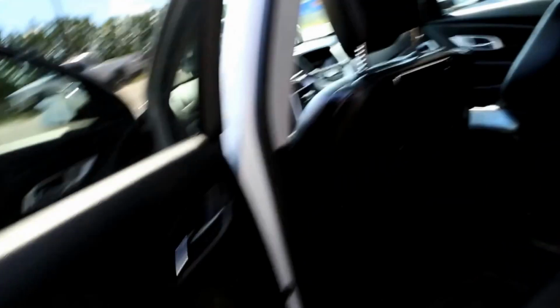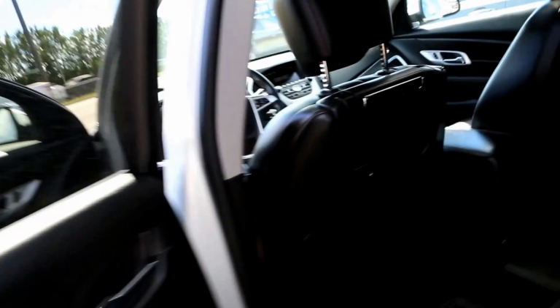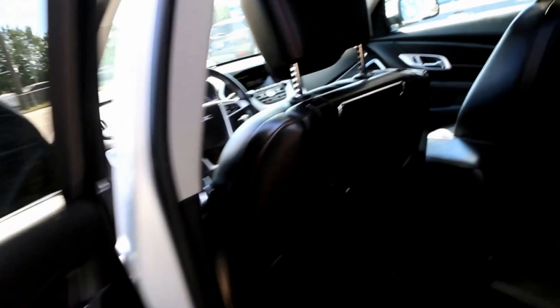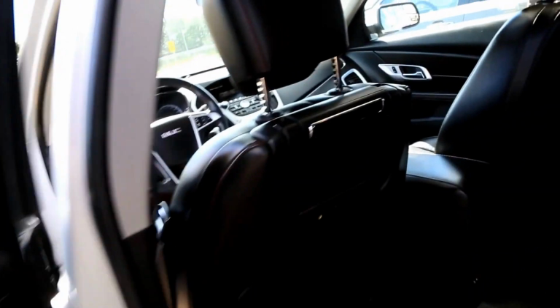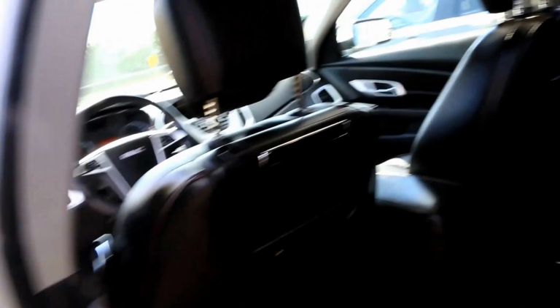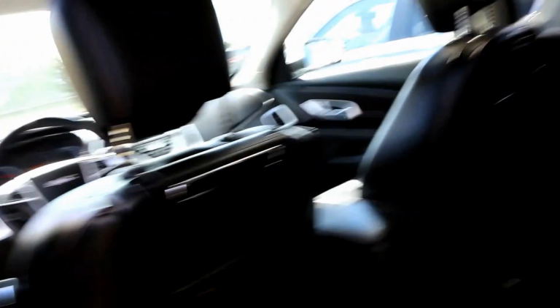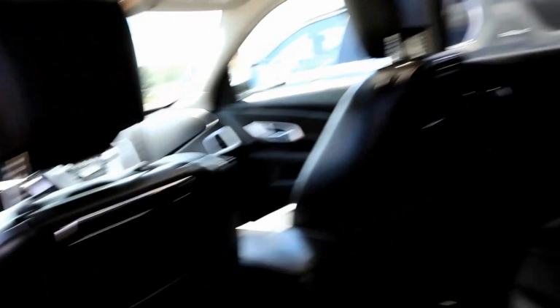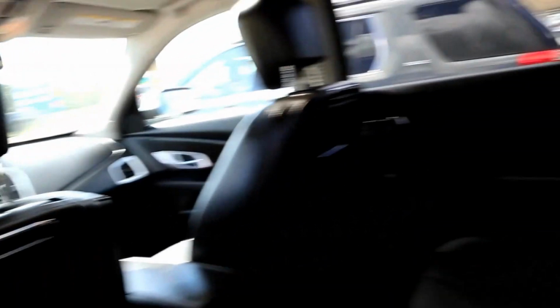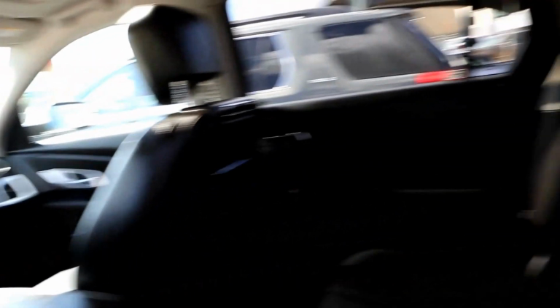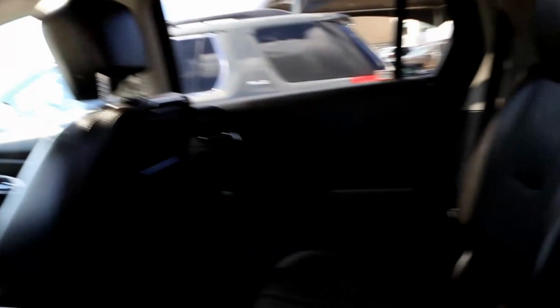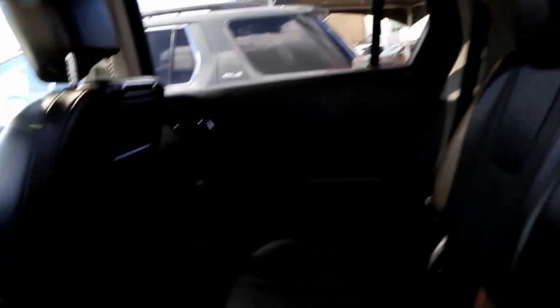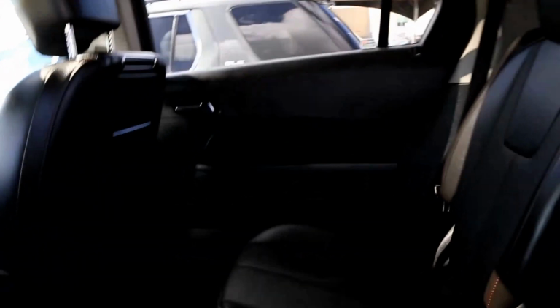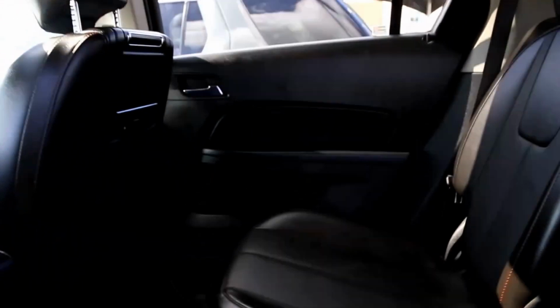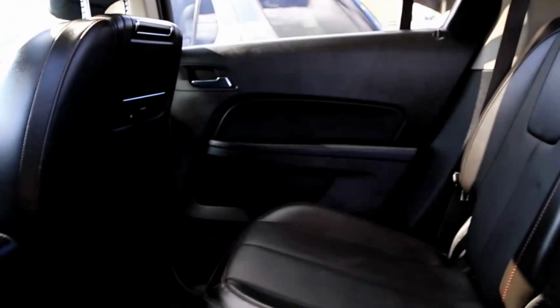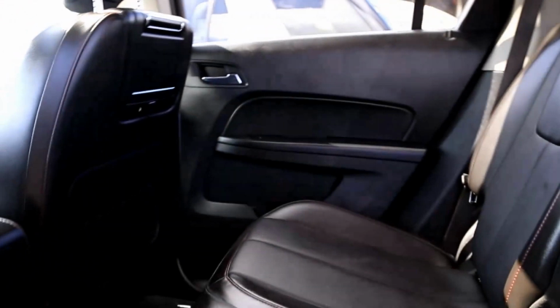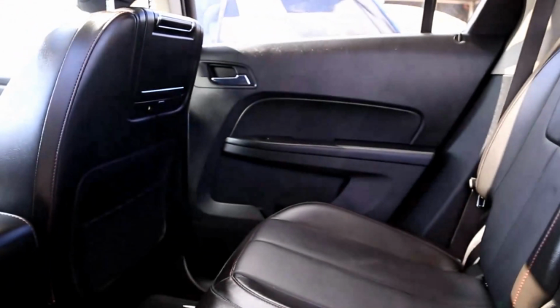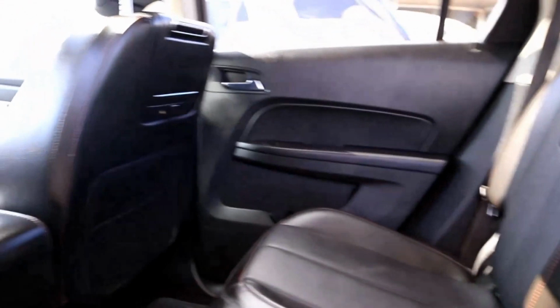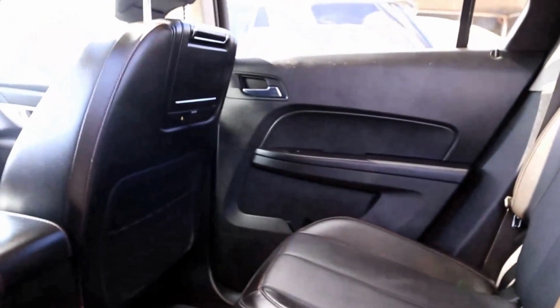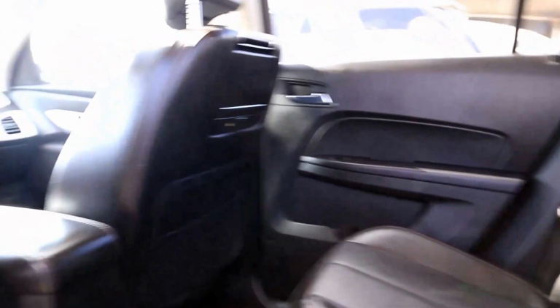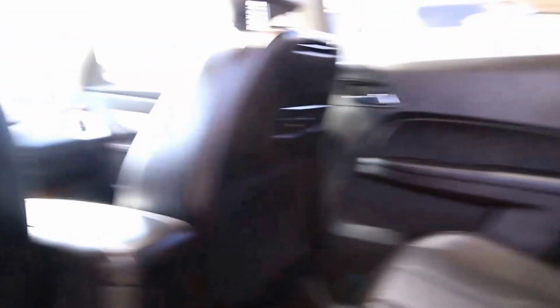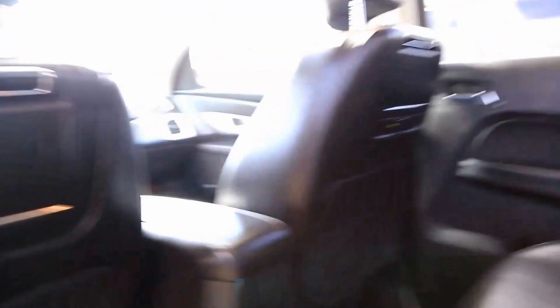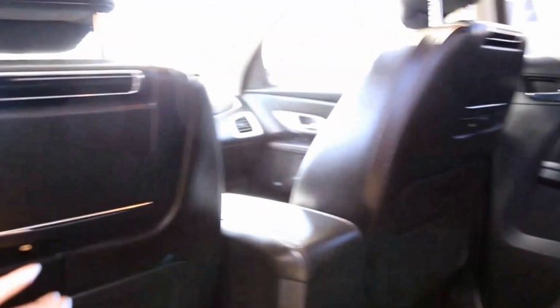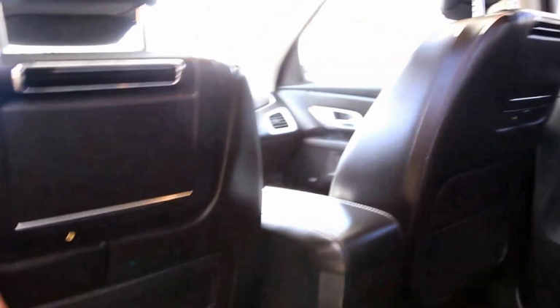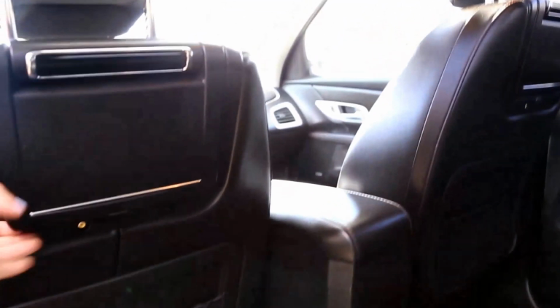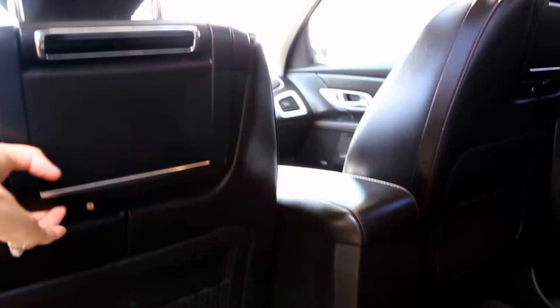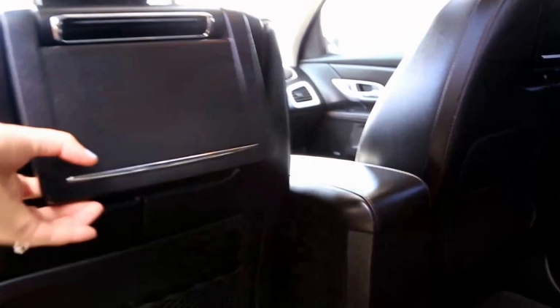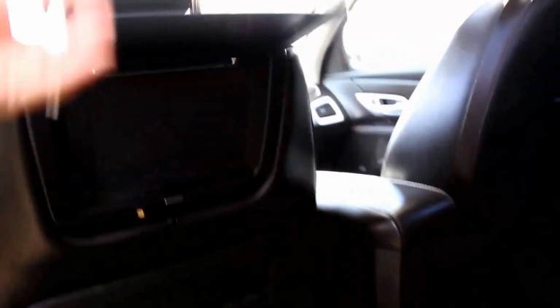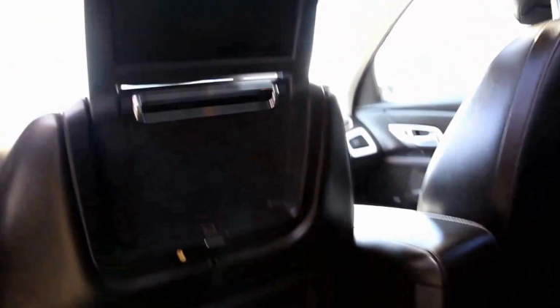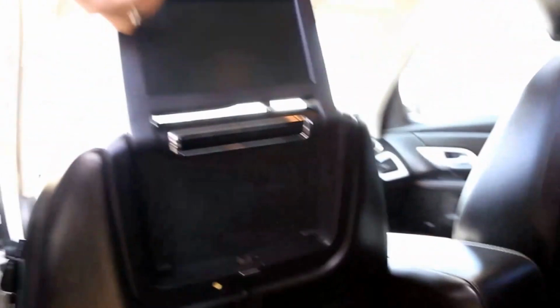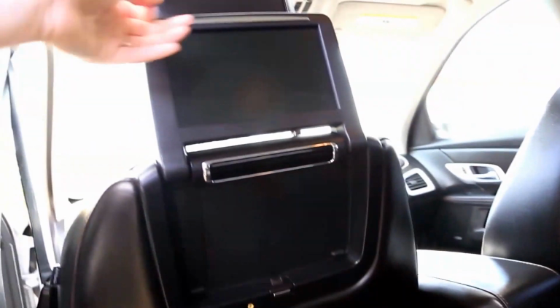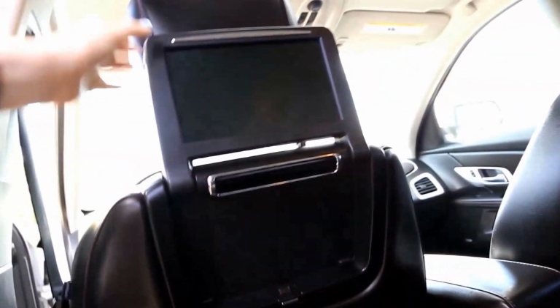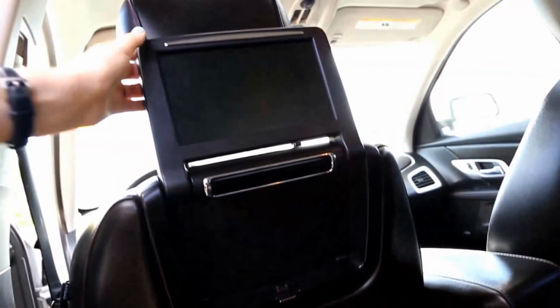The interior is all-leather in jet black, and the vehicle includes a DVD system.